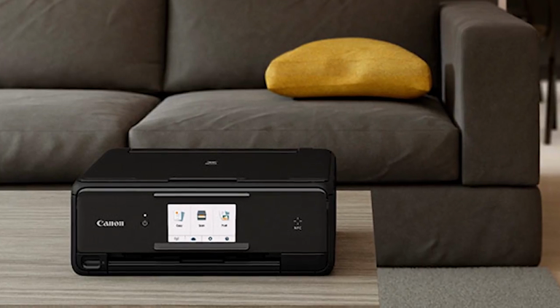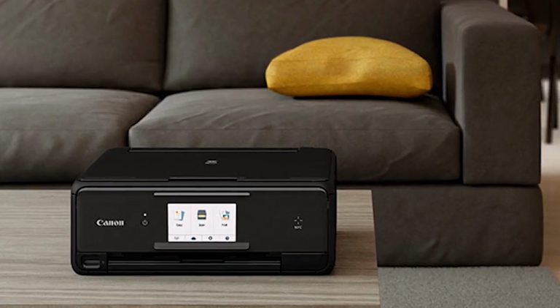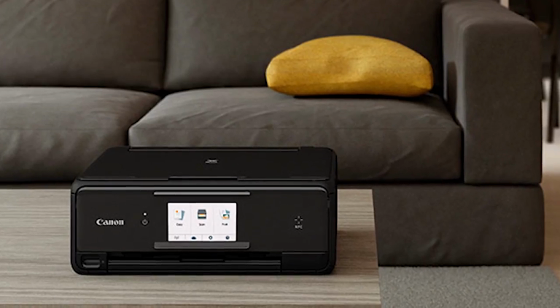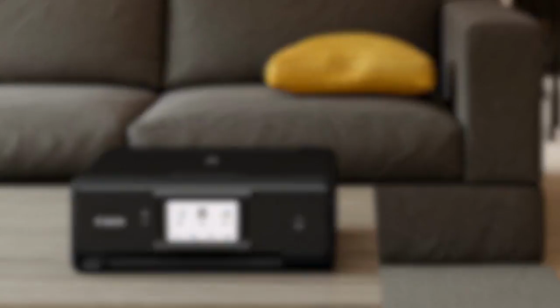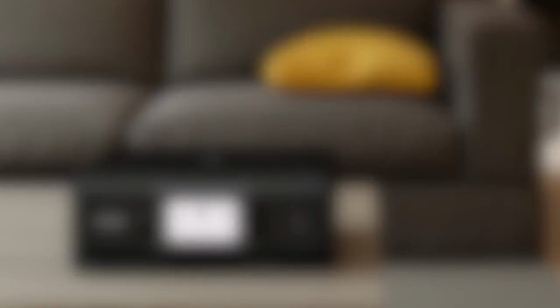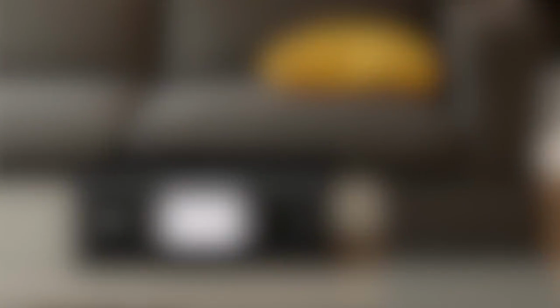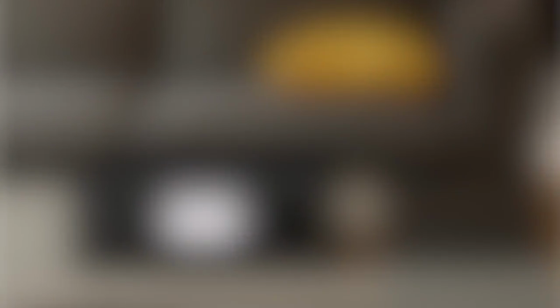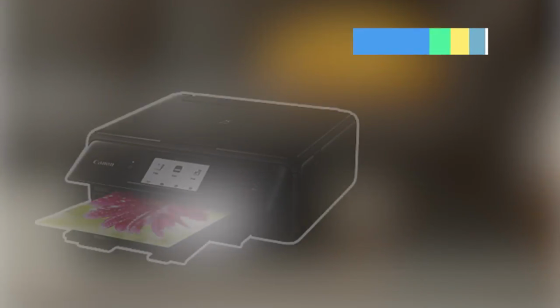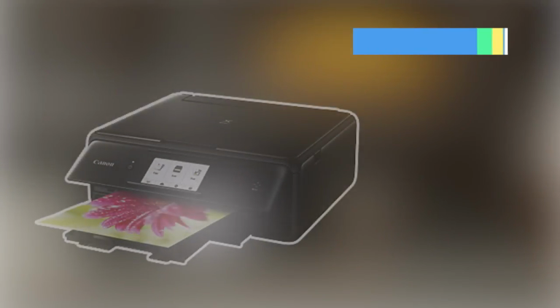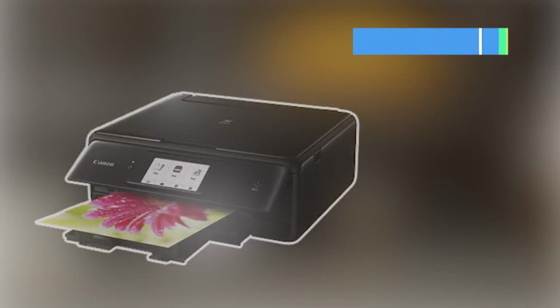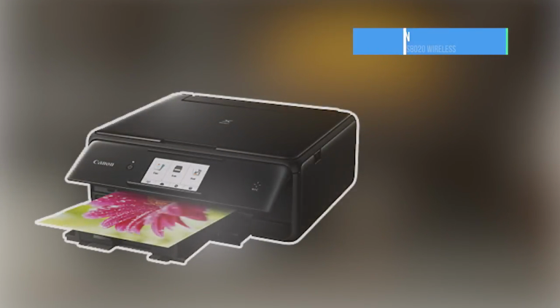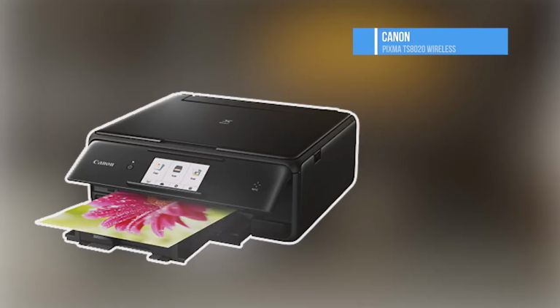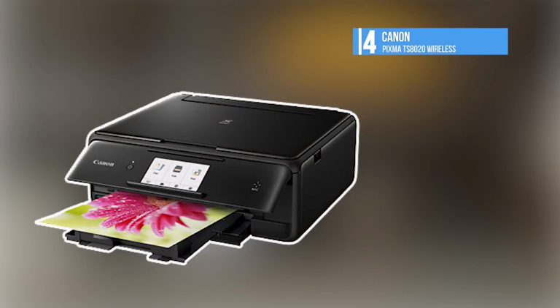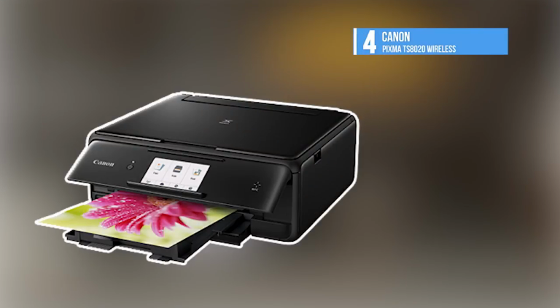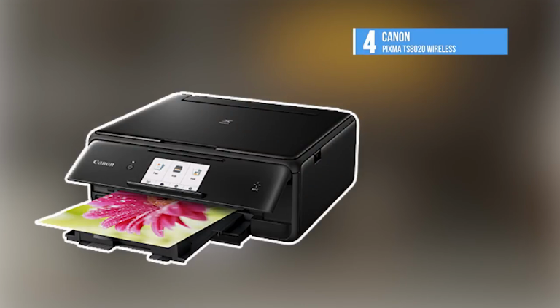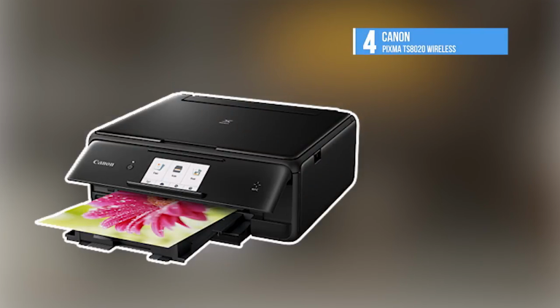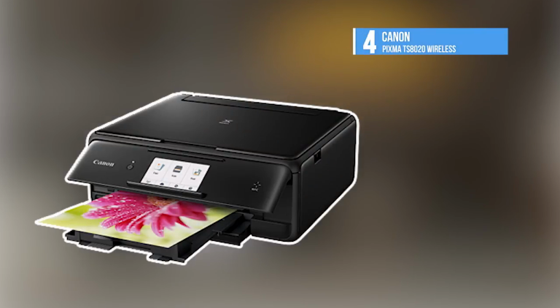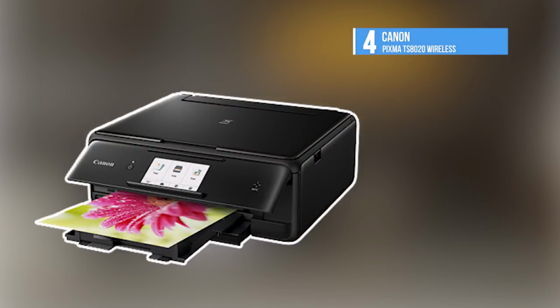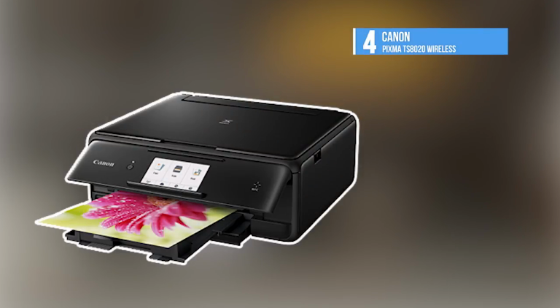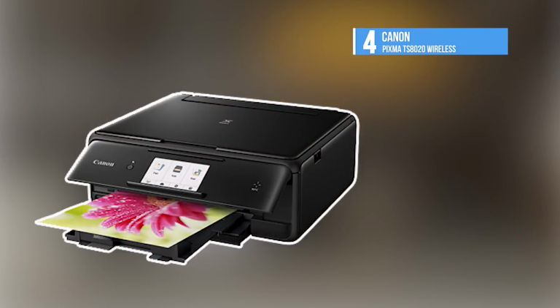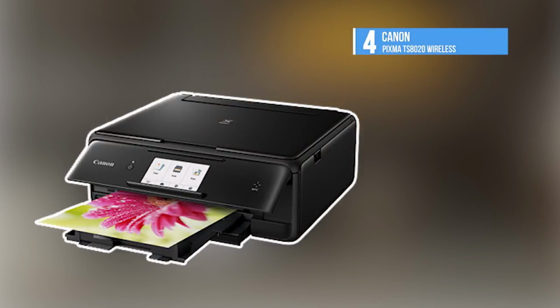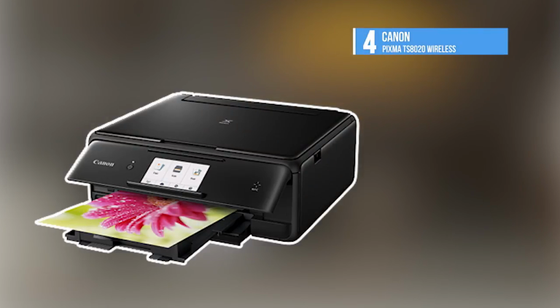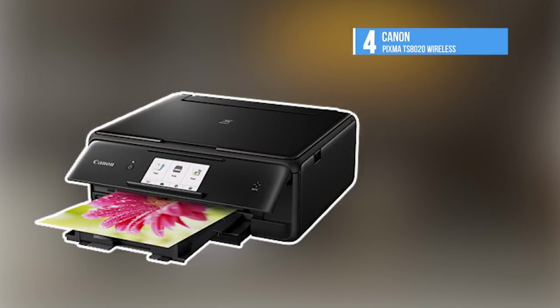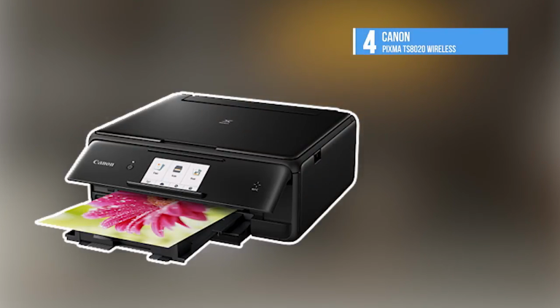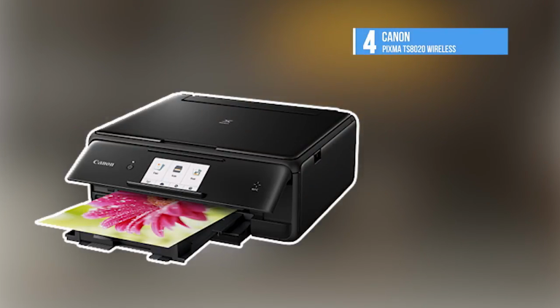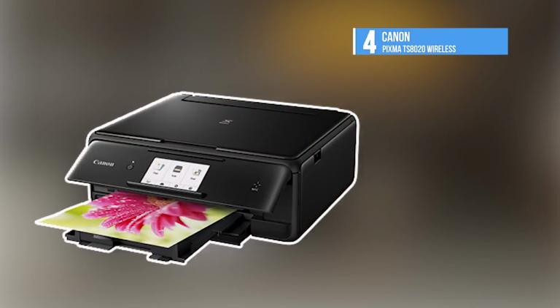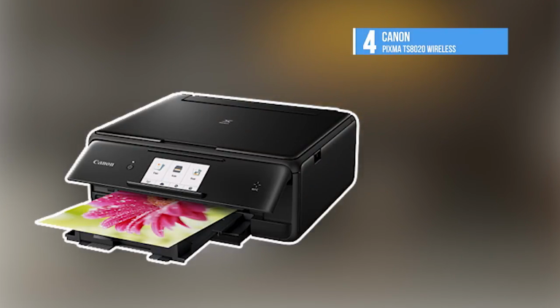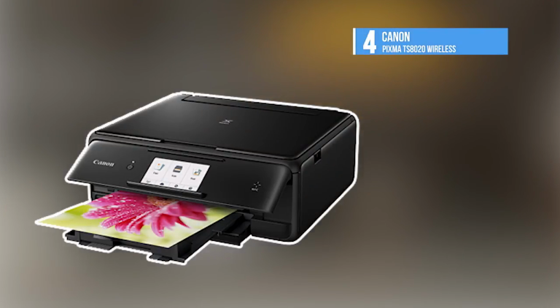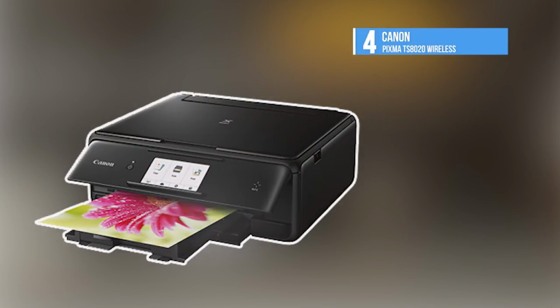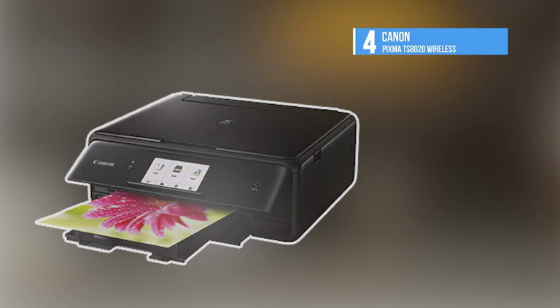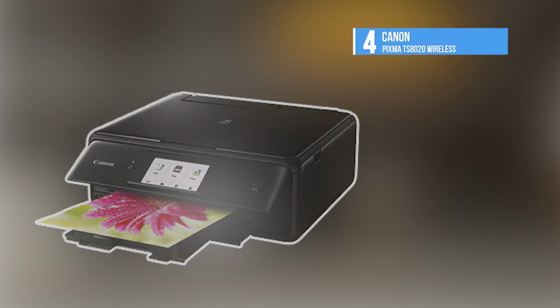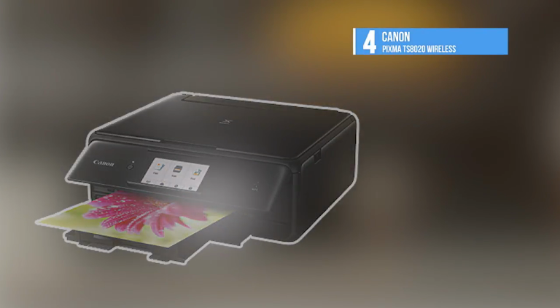At number four, getting things started, is the Canon PIXMA TS8020 Wireless.